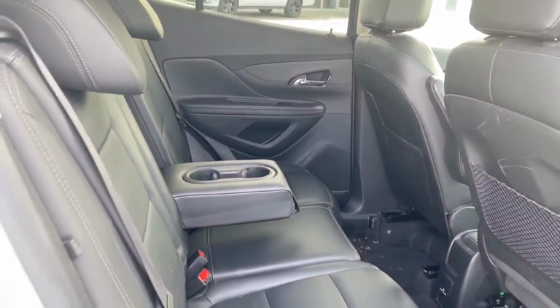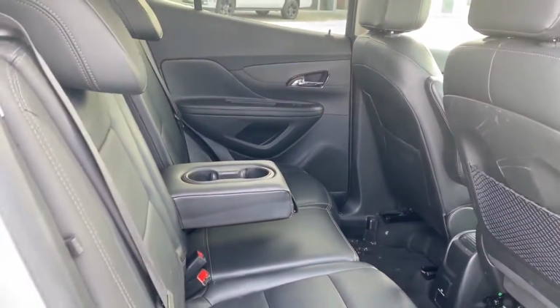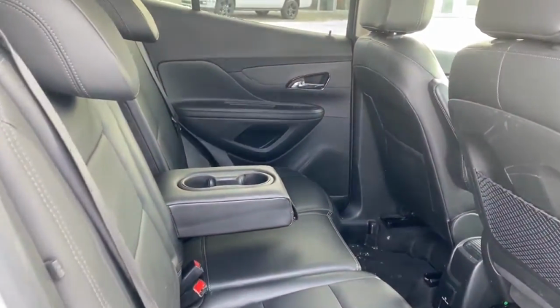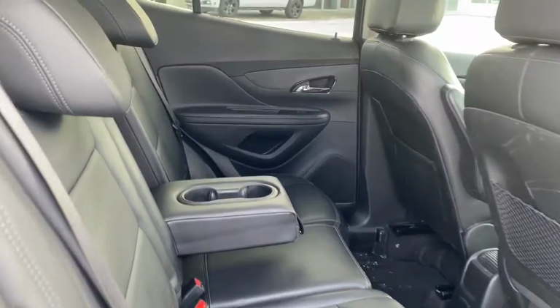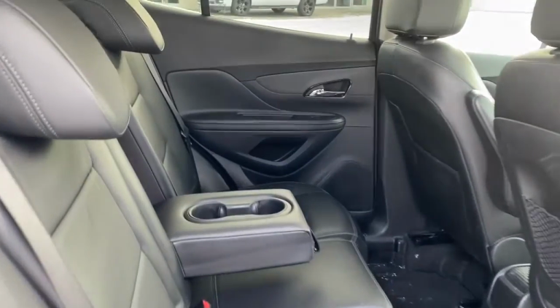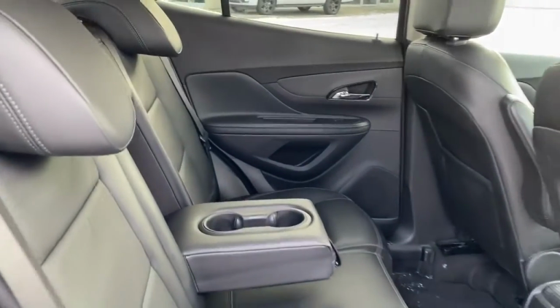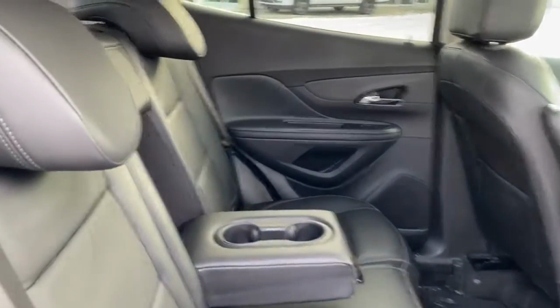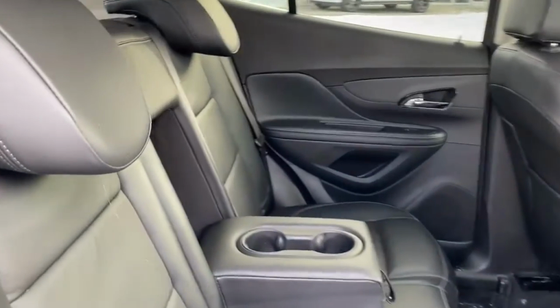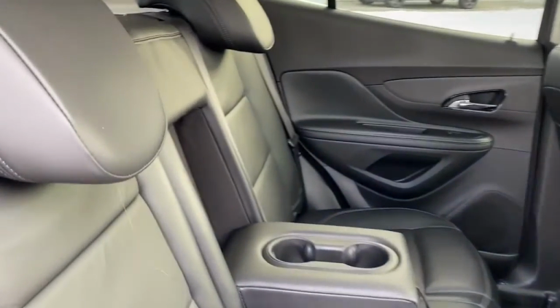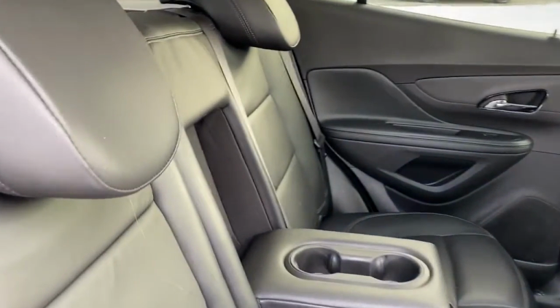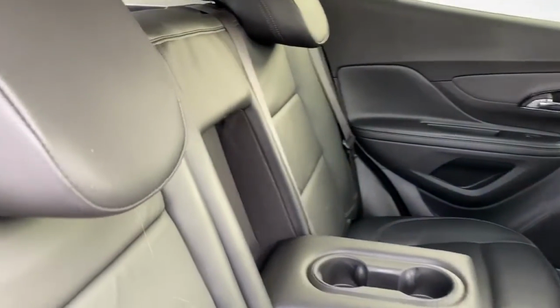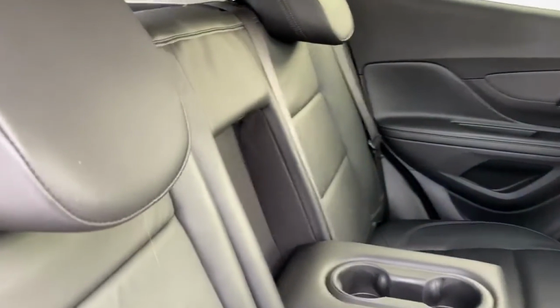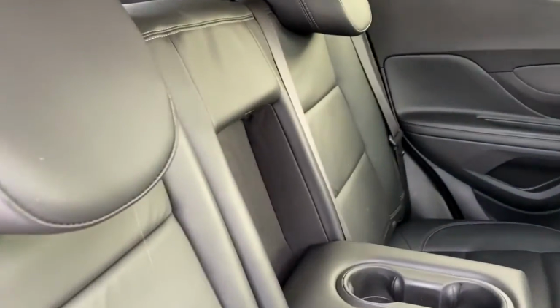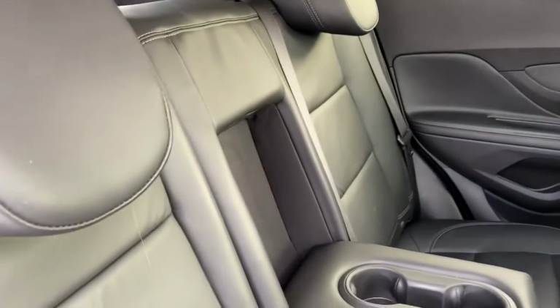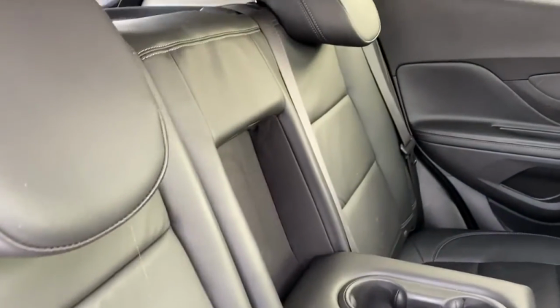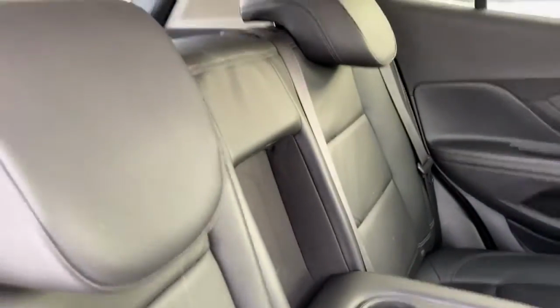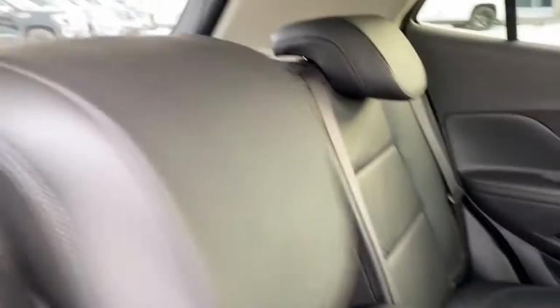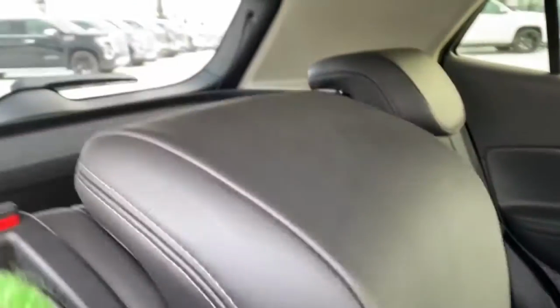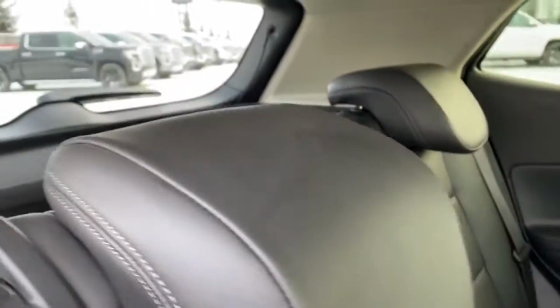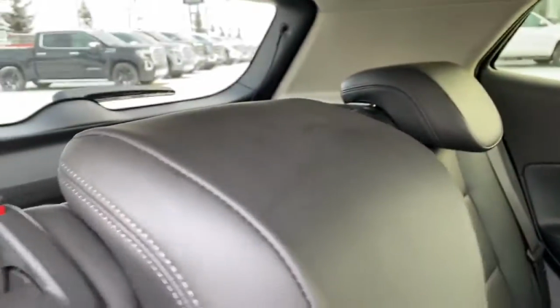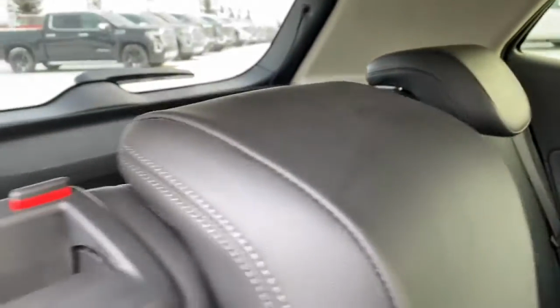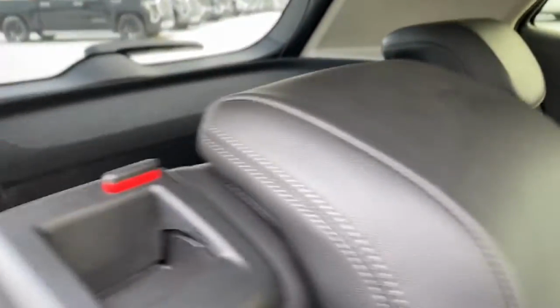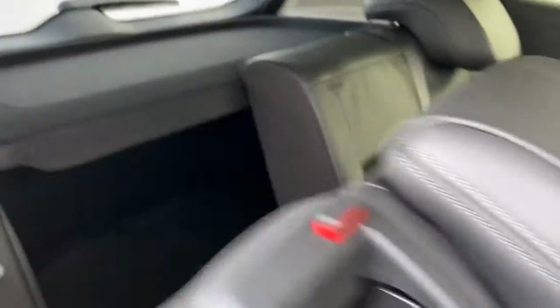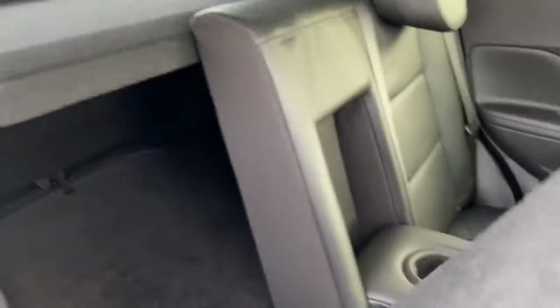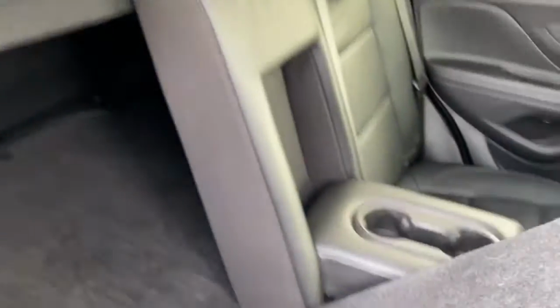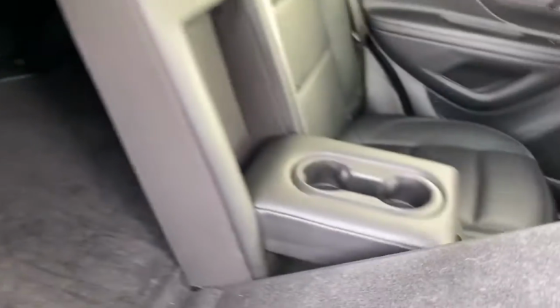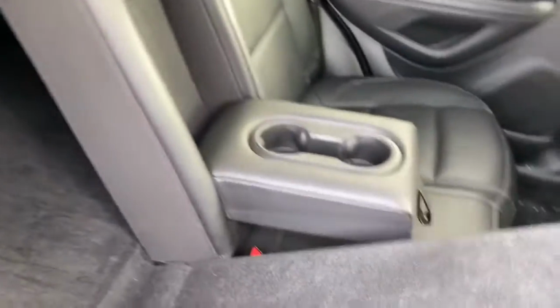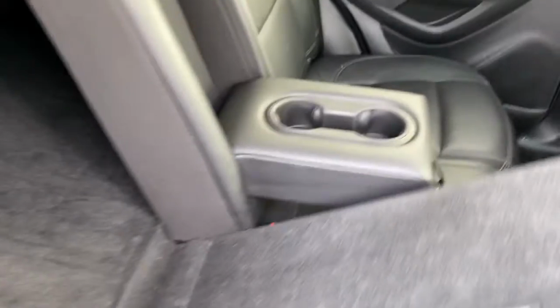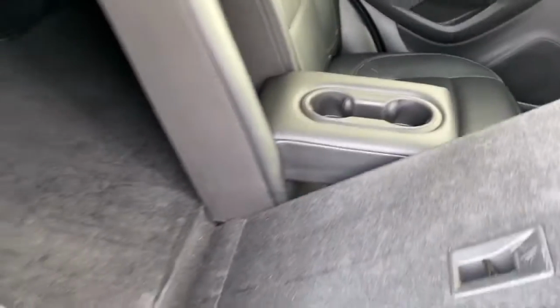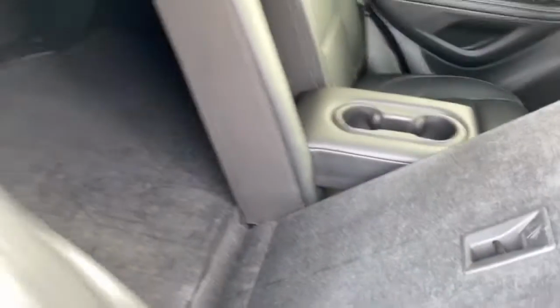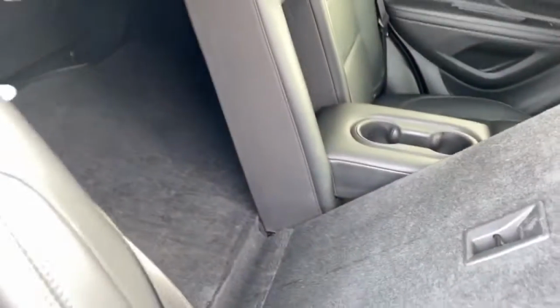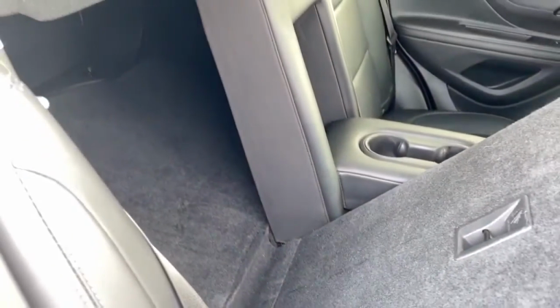And if we need additional space for those longer, larger items in the trunk, we simply fold these rear seats down.